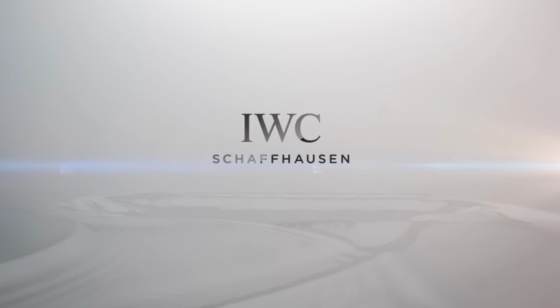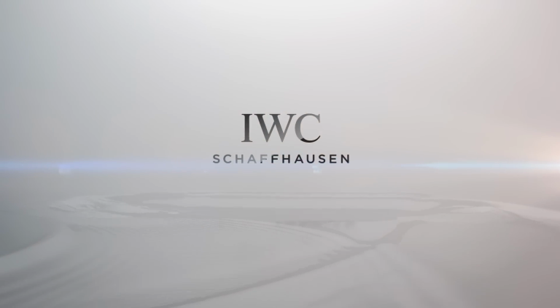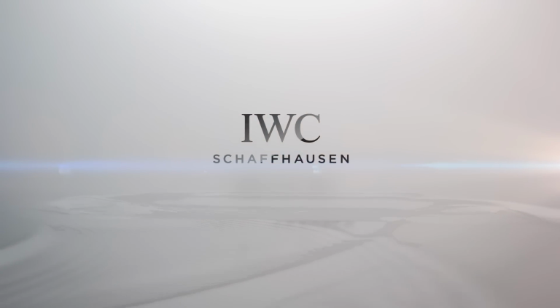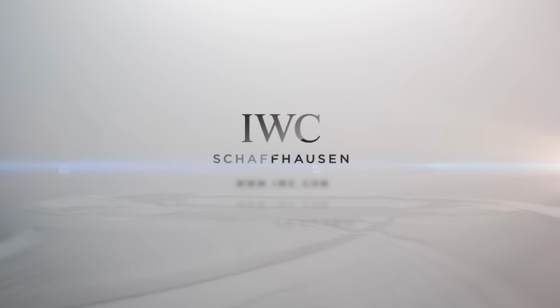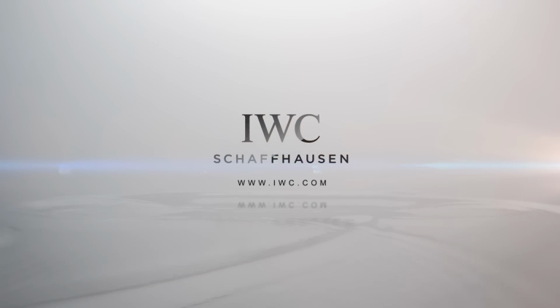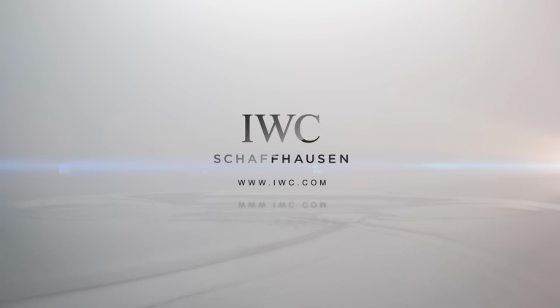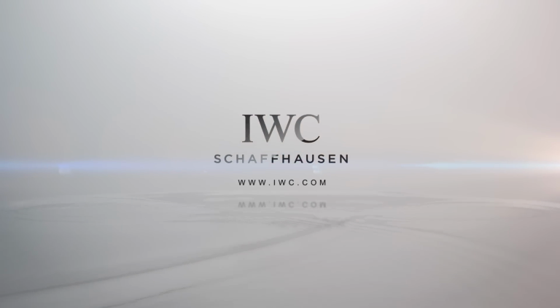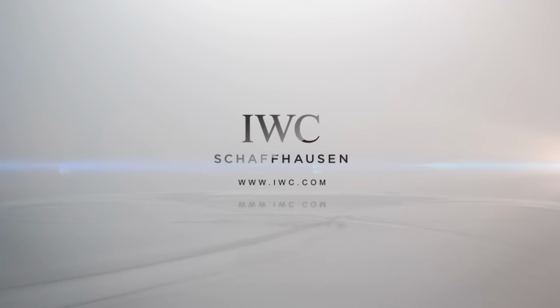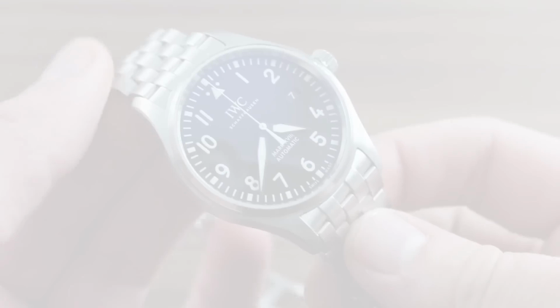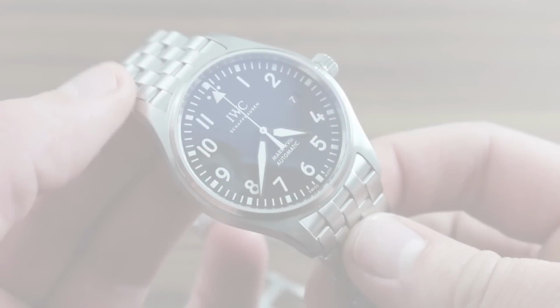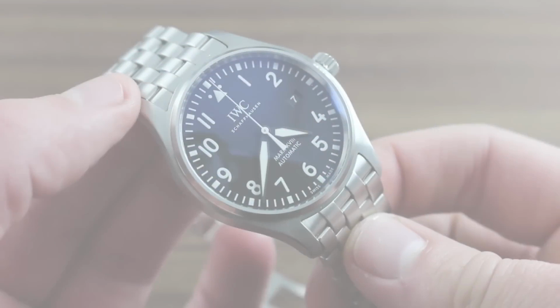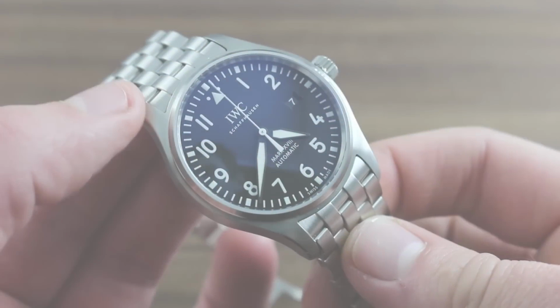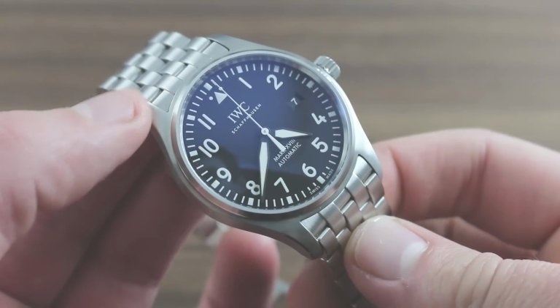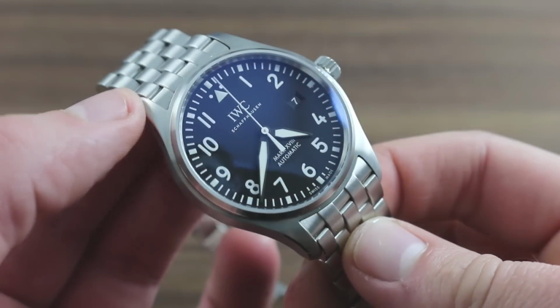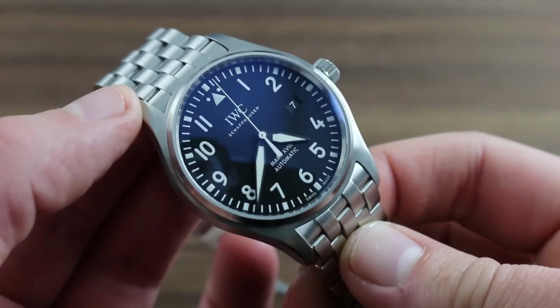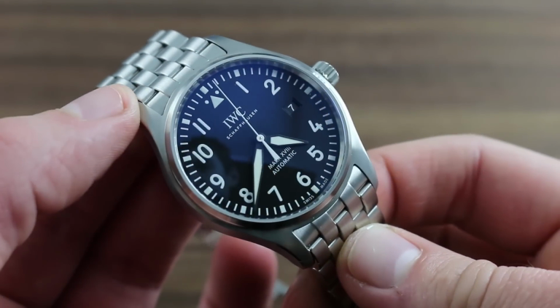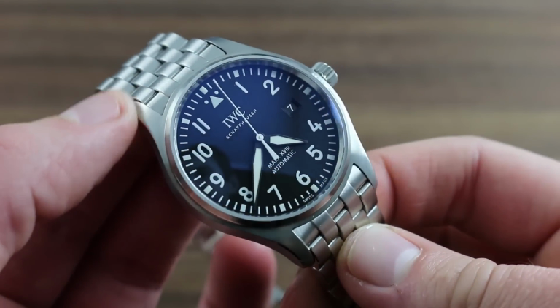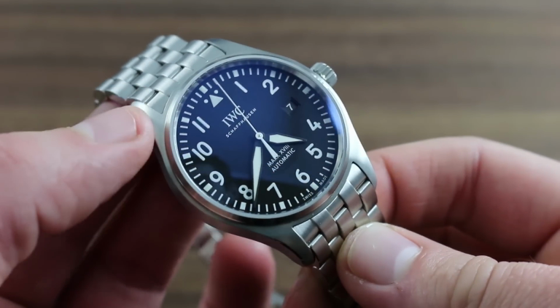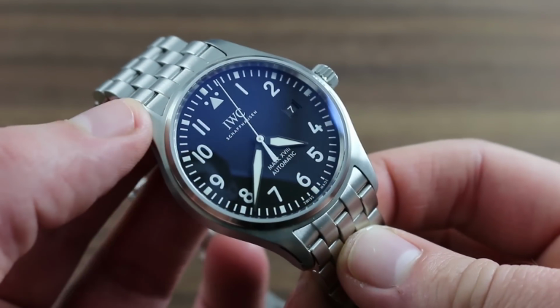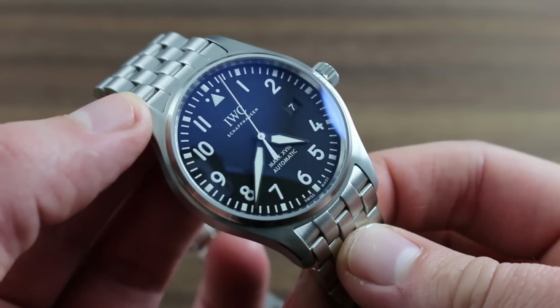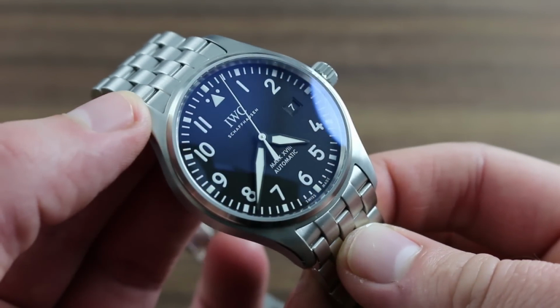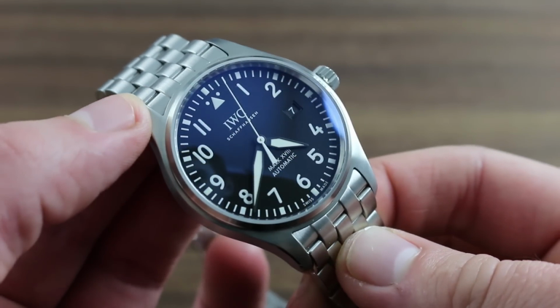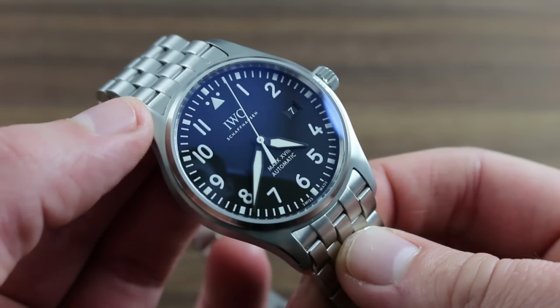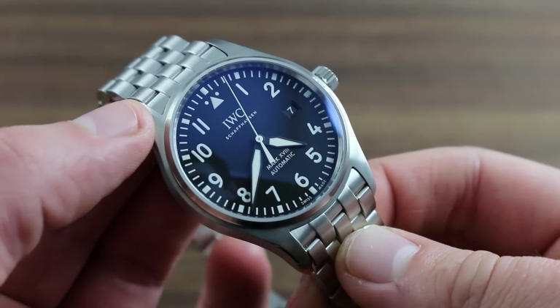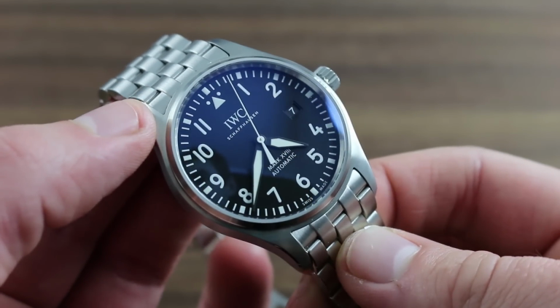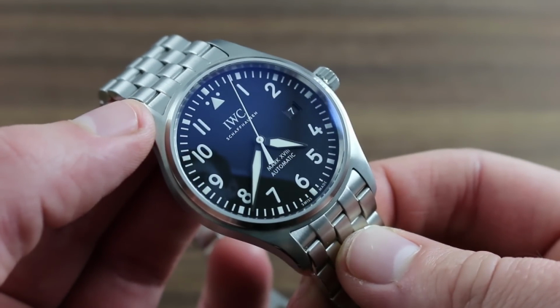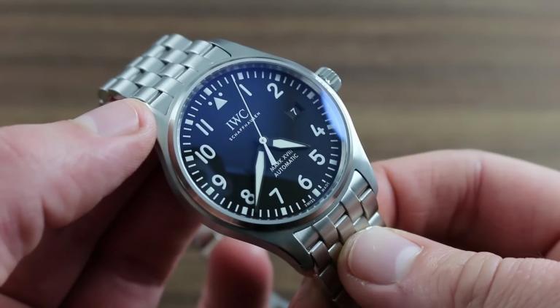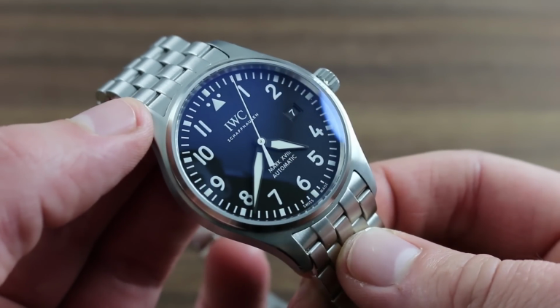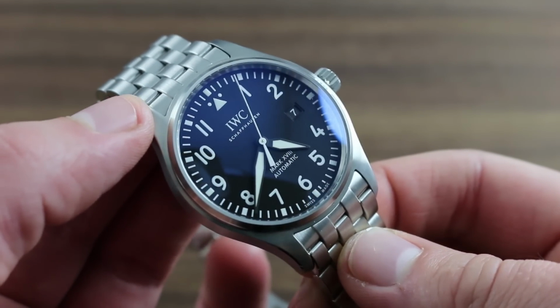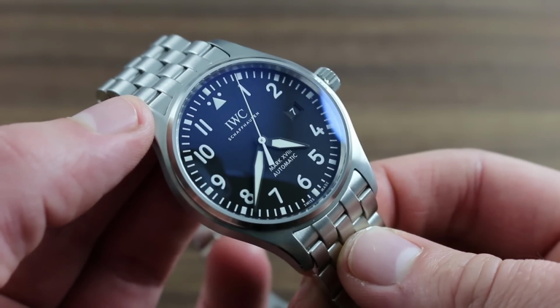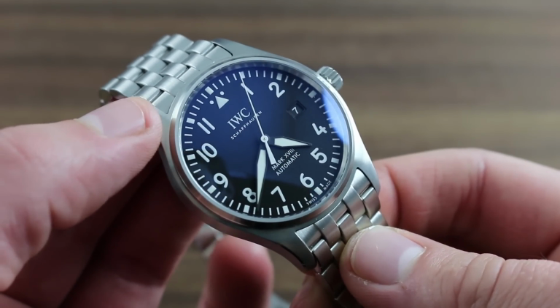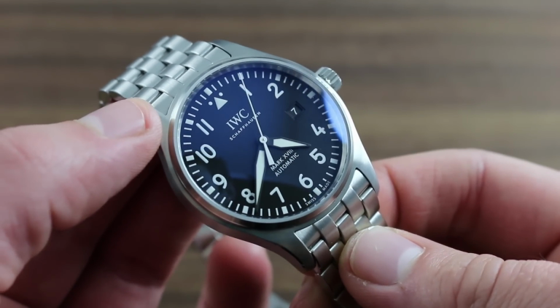Greetings. I'm Tim of Goffberg, and I'll be your guide to the proper usage and care of your IWC Pilot's Watch Mark 18.